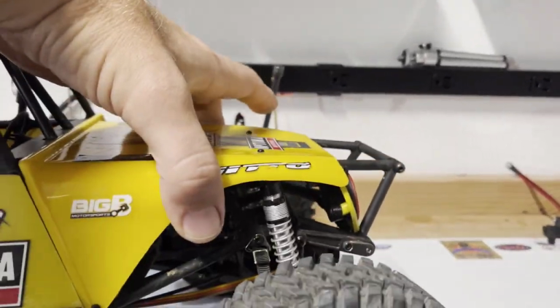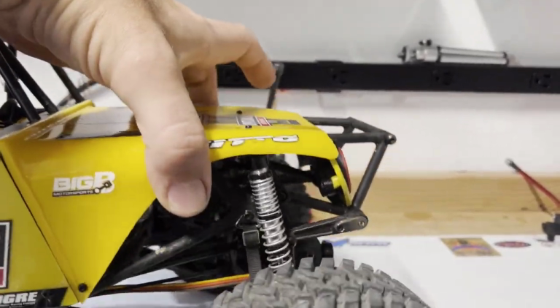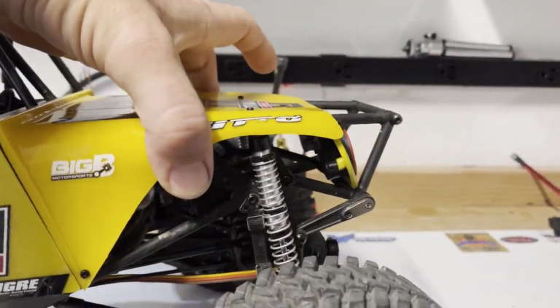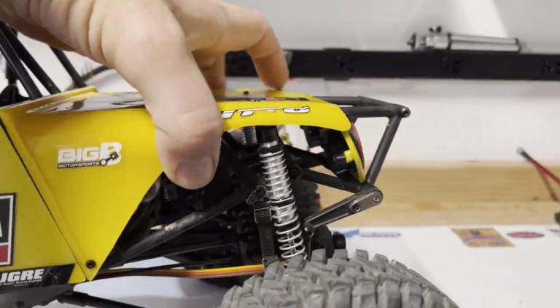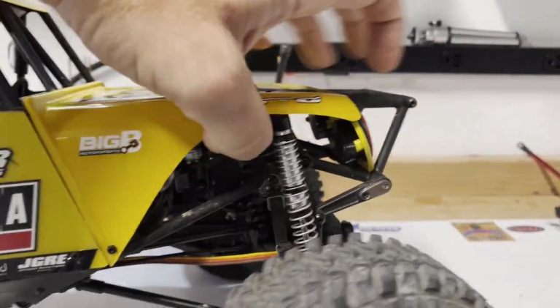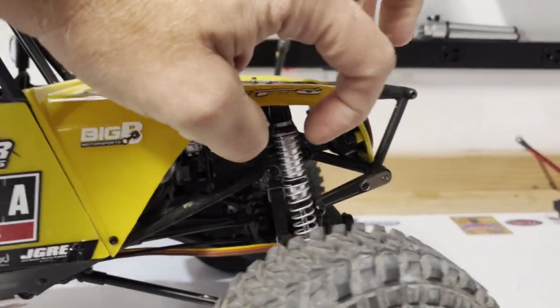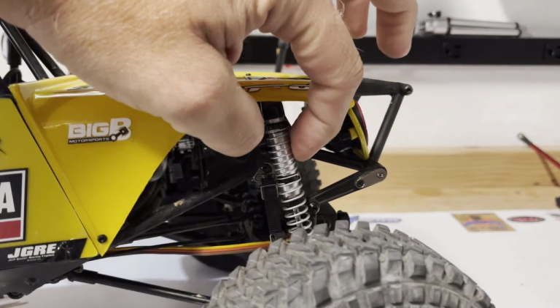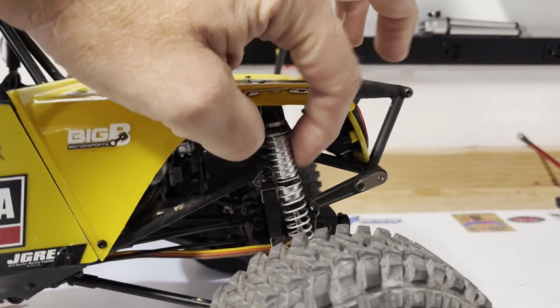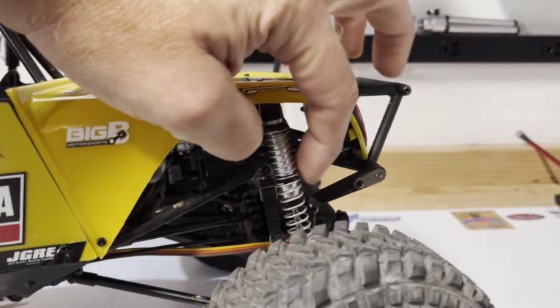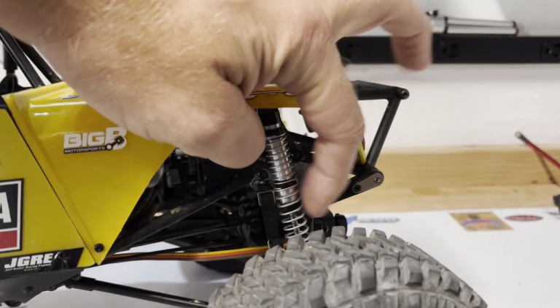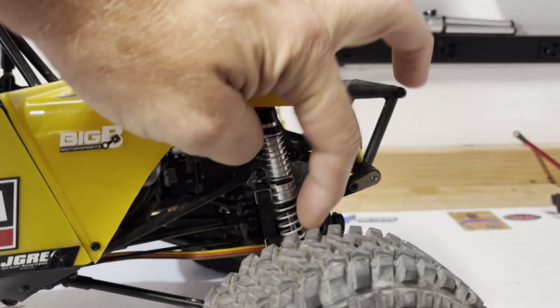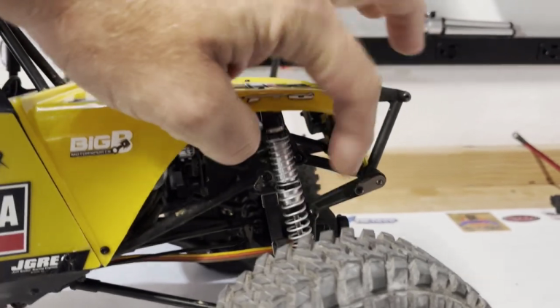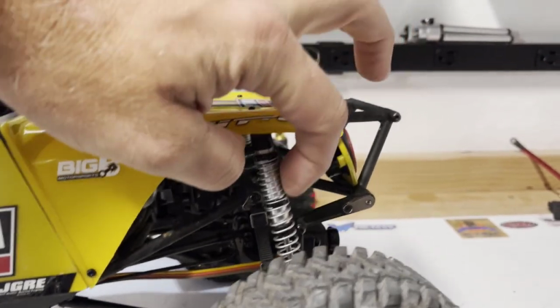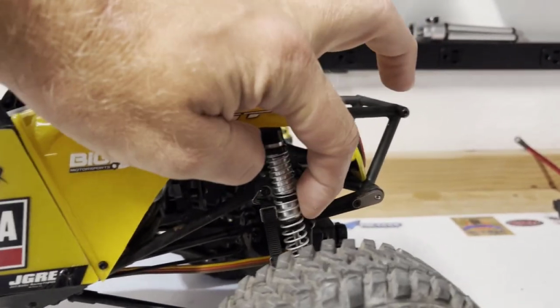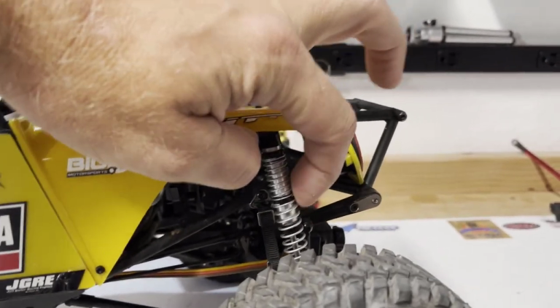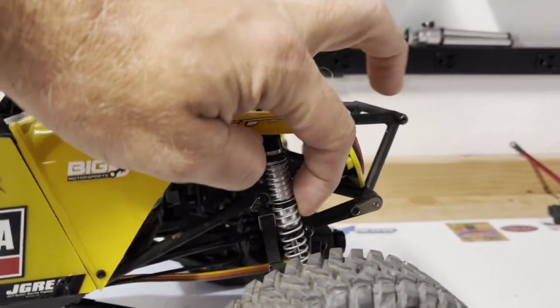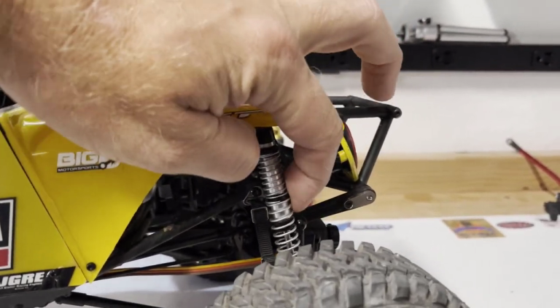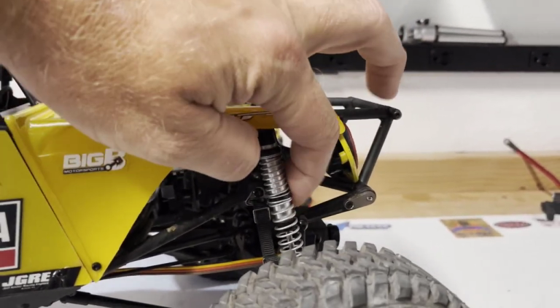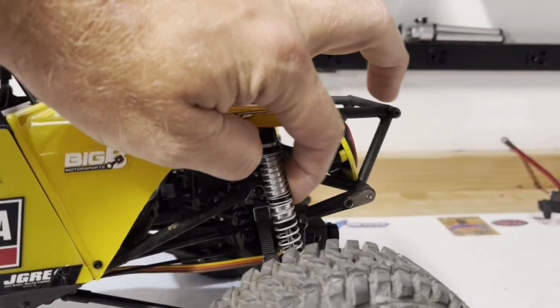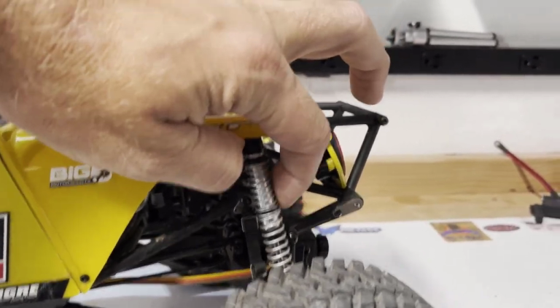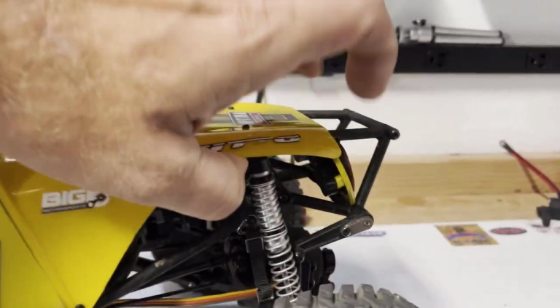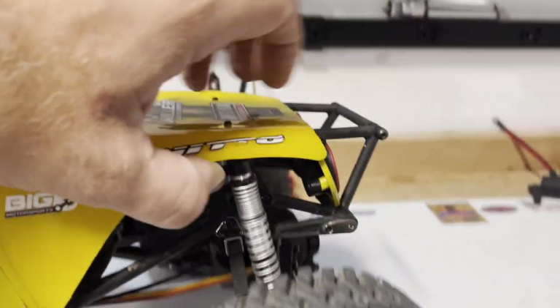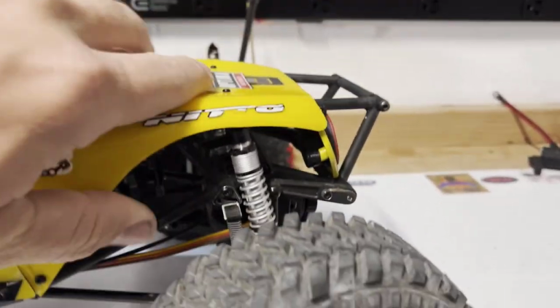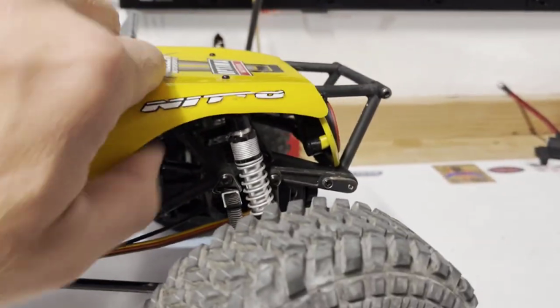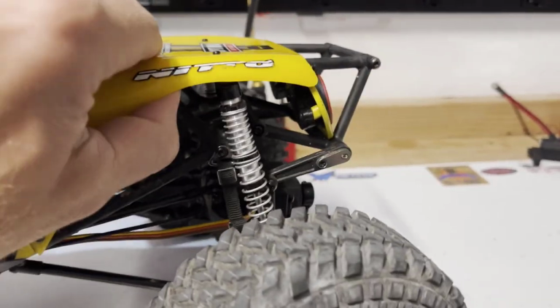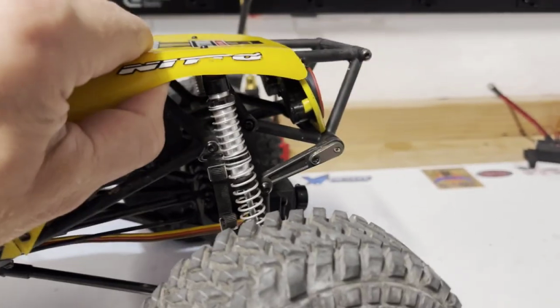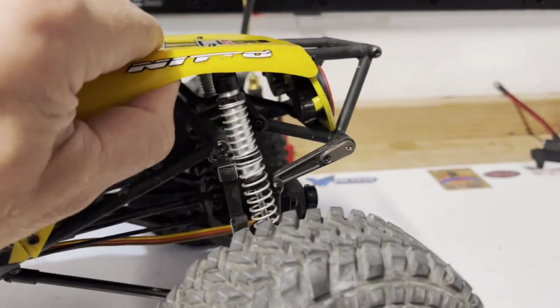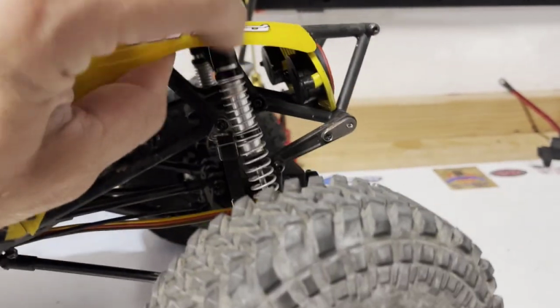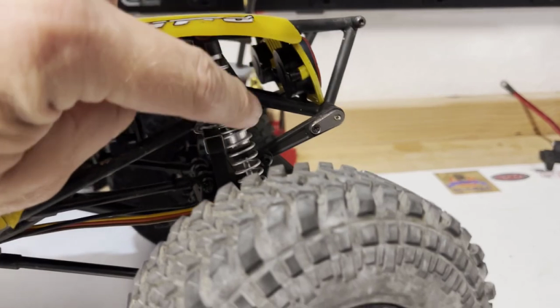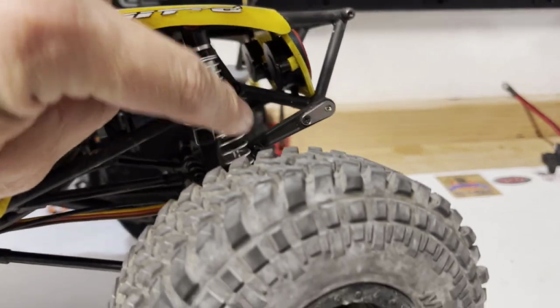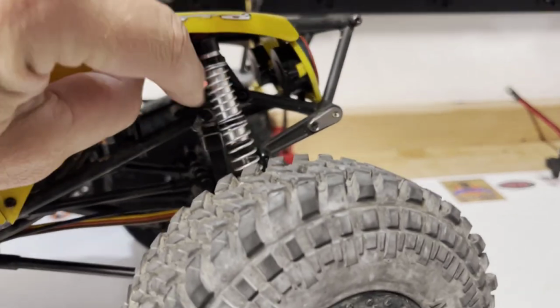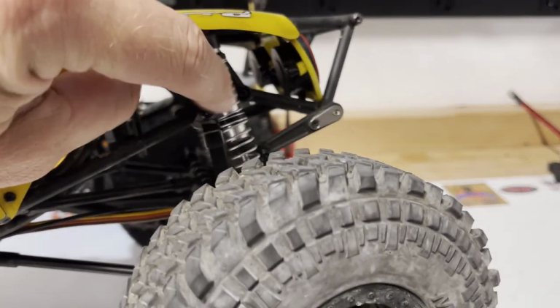All in all, the suspension setup really isn't bad. With some proper fluid and a little bit of tuning — I'm not sure if they have different spring rates yet, but hopefully they will, or some of the other RC4WD springs will fit on there — it should be solid.